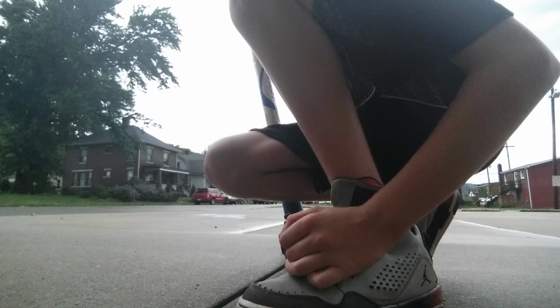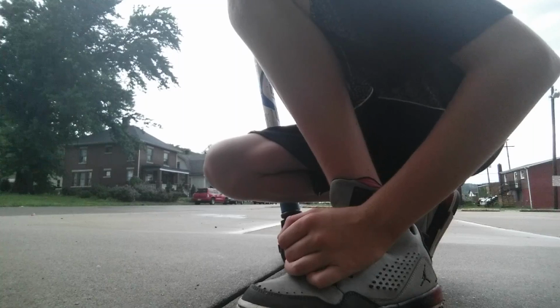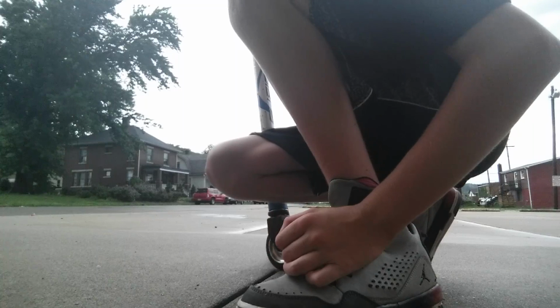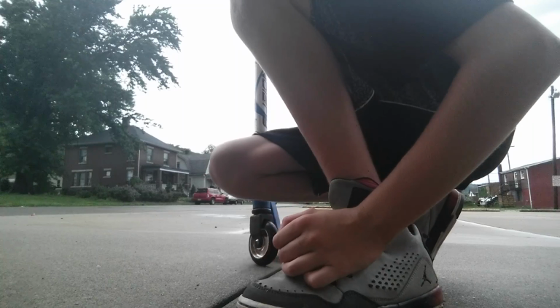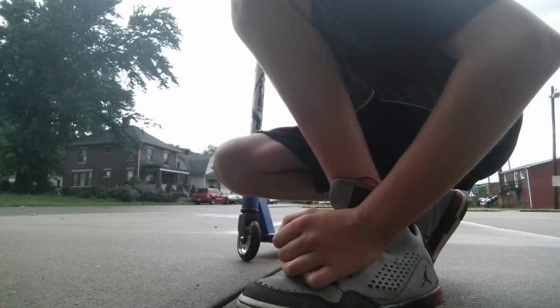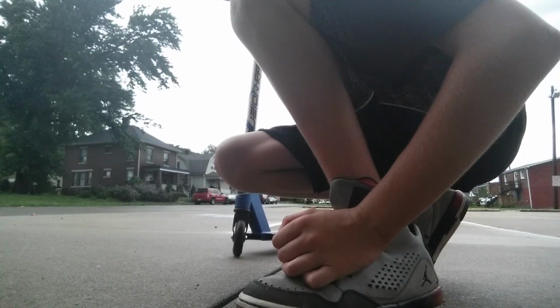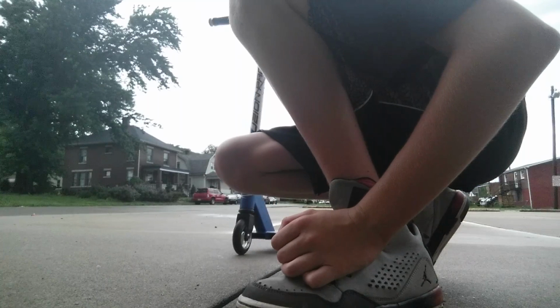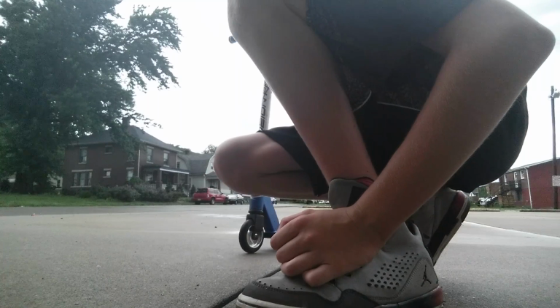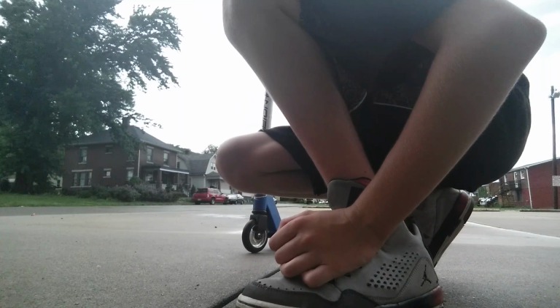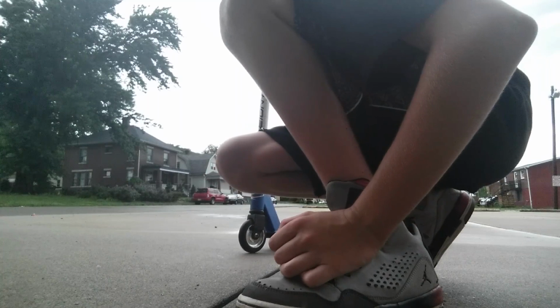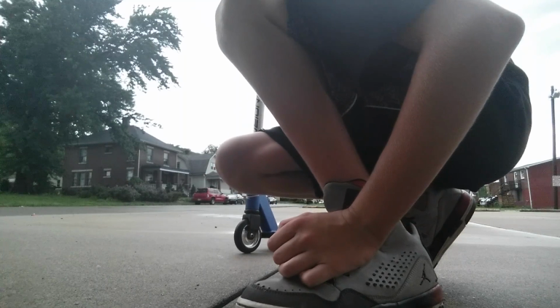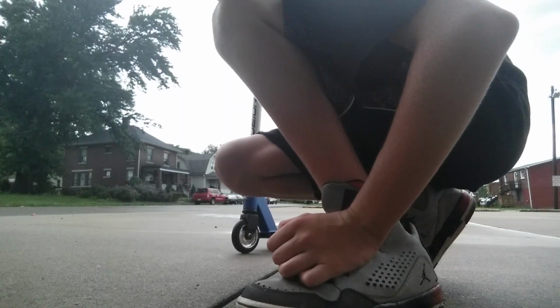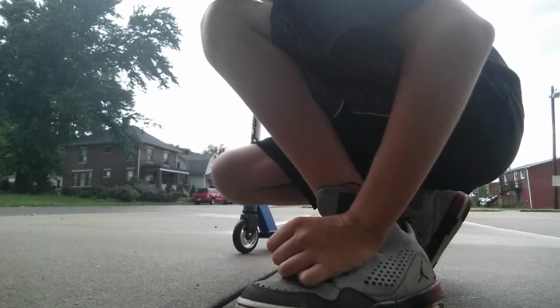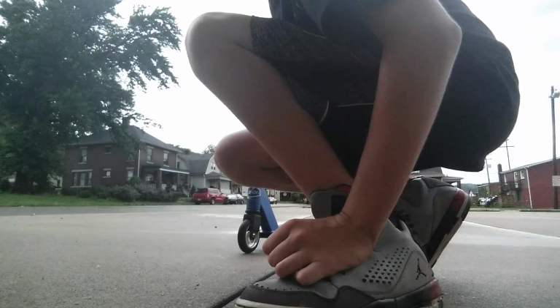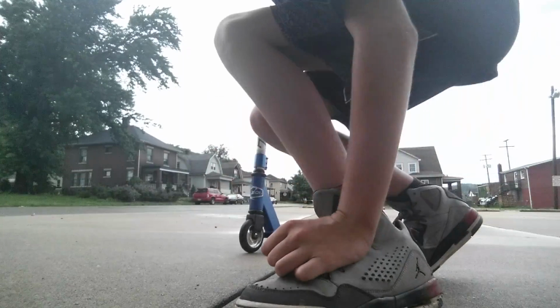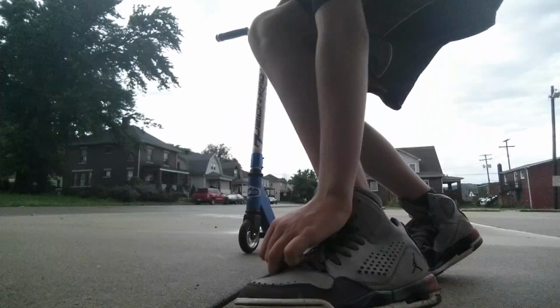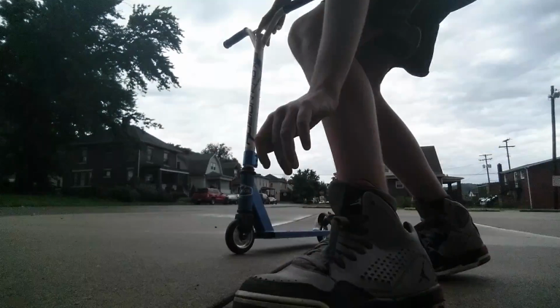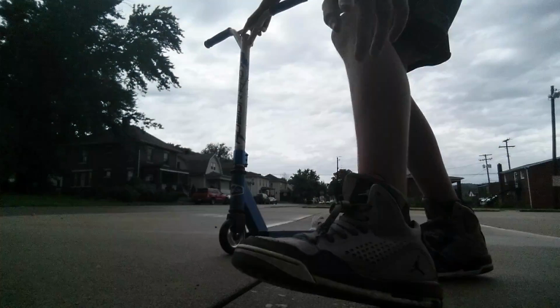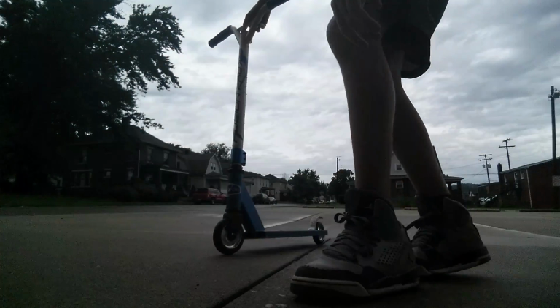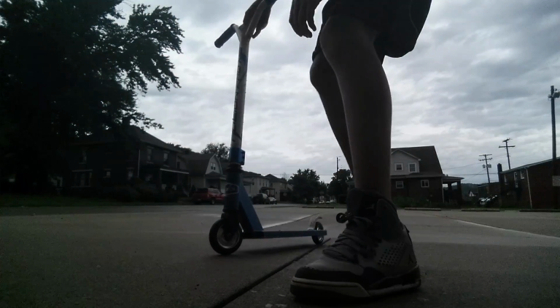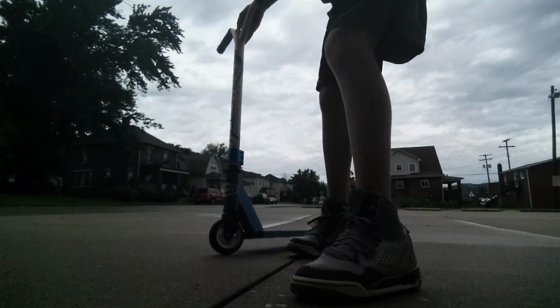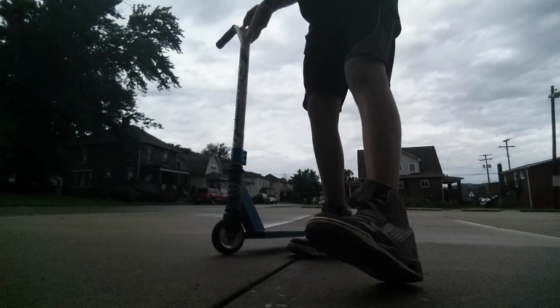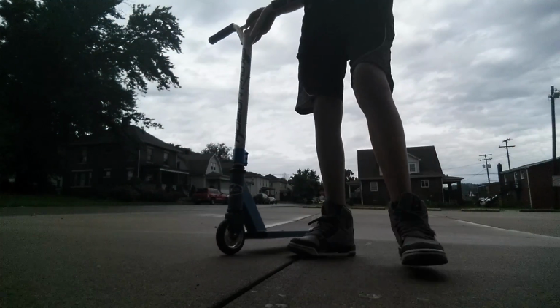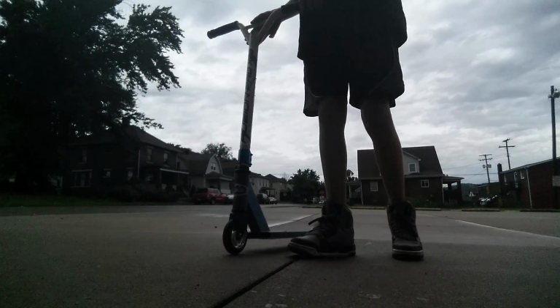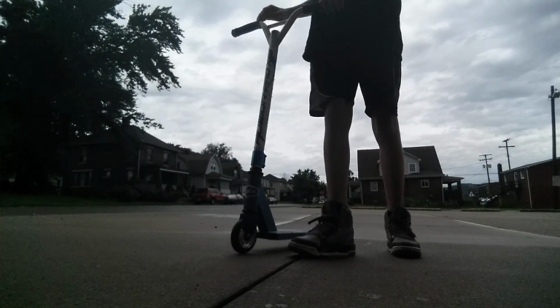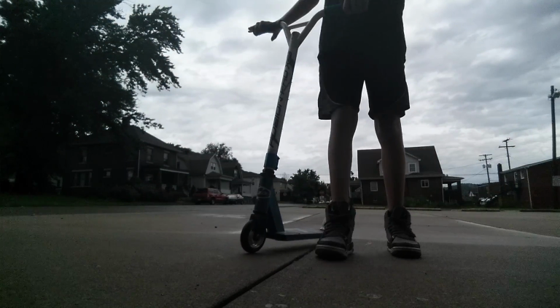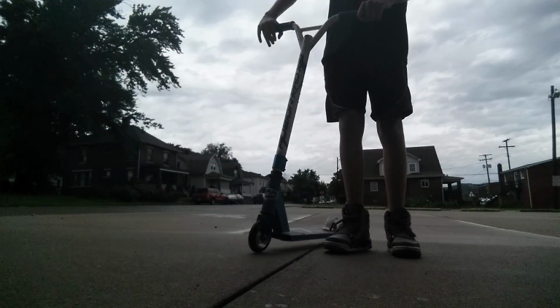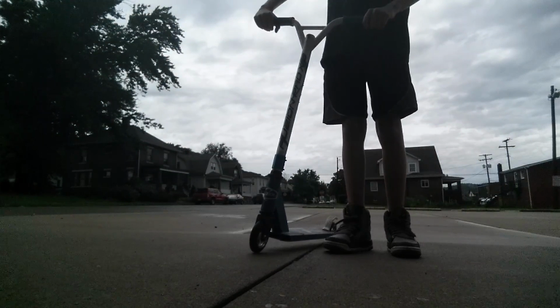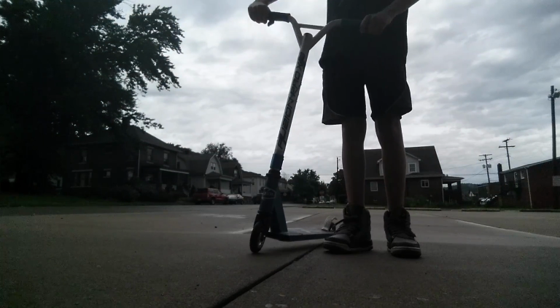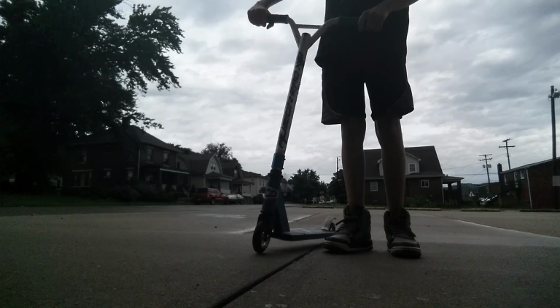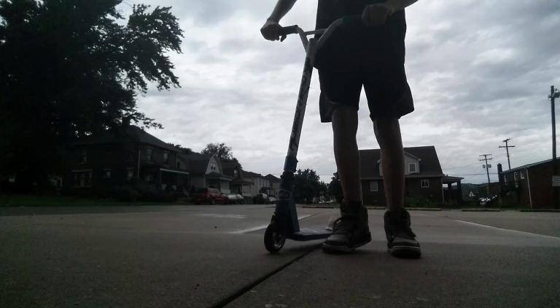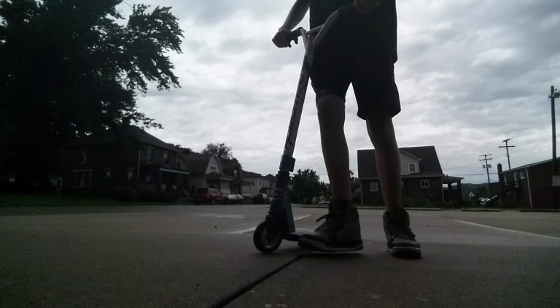It's Will here and today I'm going to be doing some scooter tricks. You guys can watch me — I'm about to do some grinds.